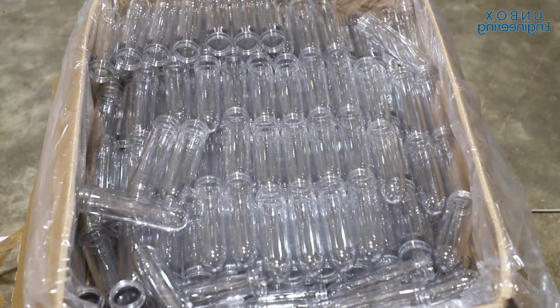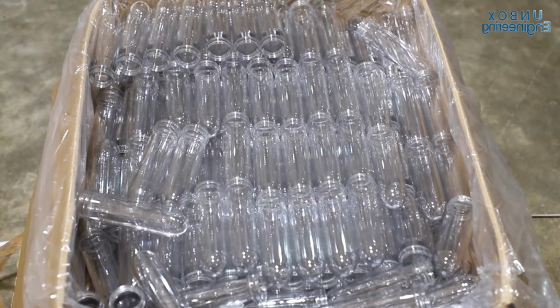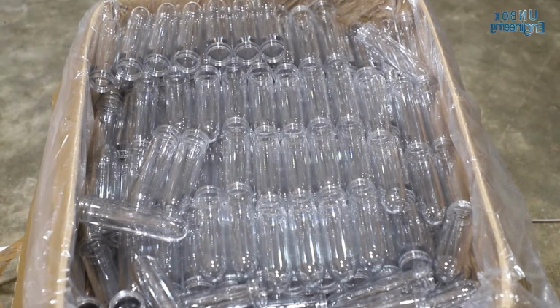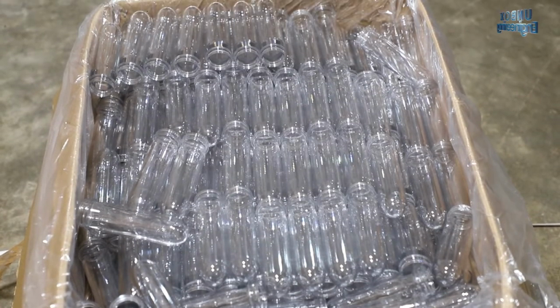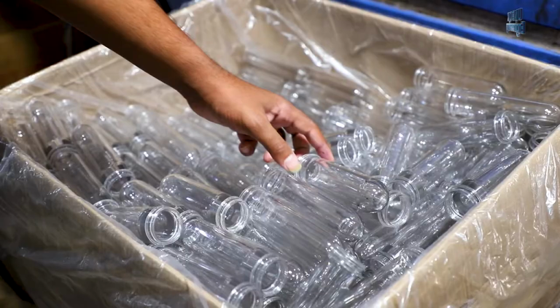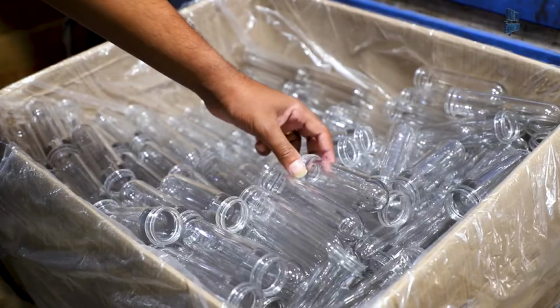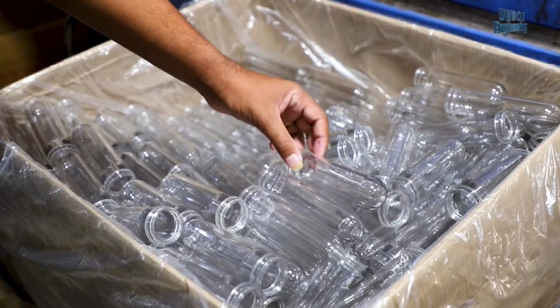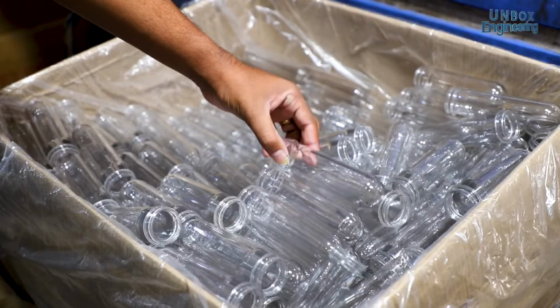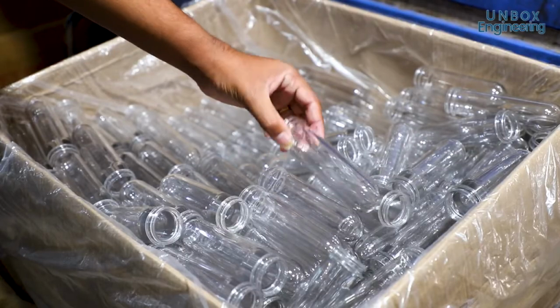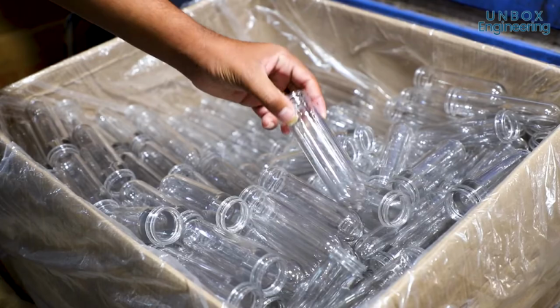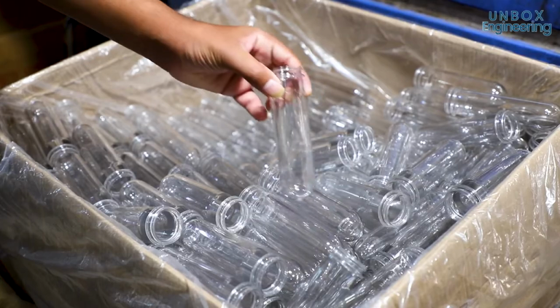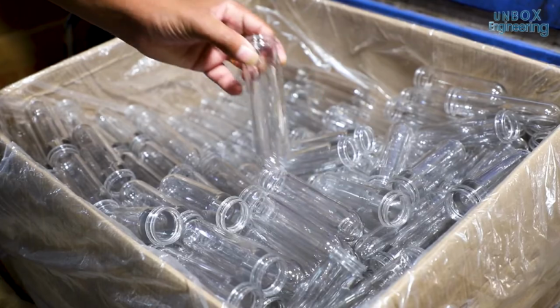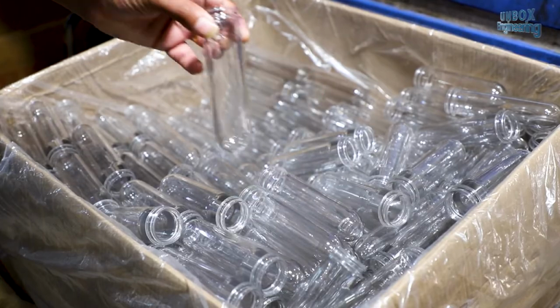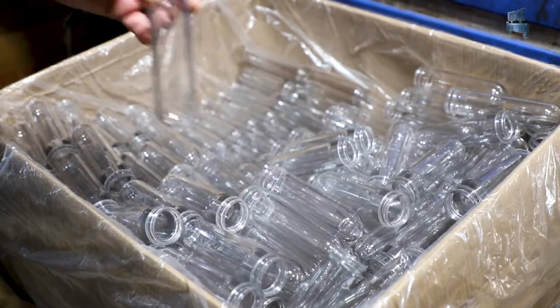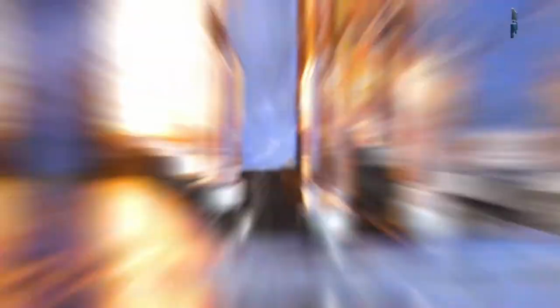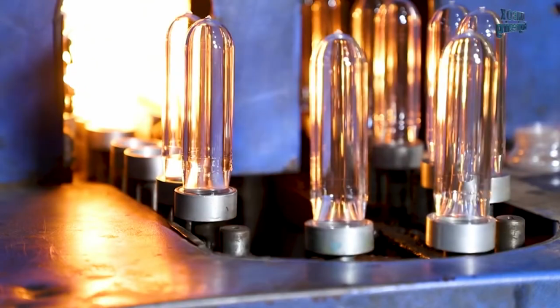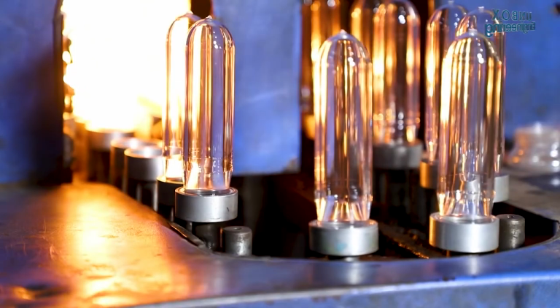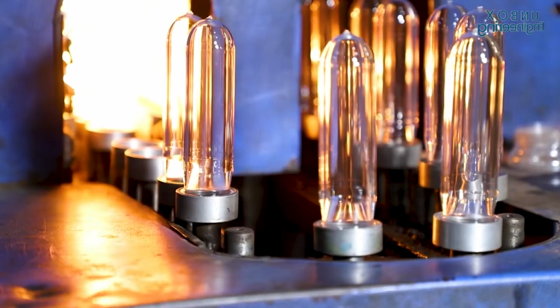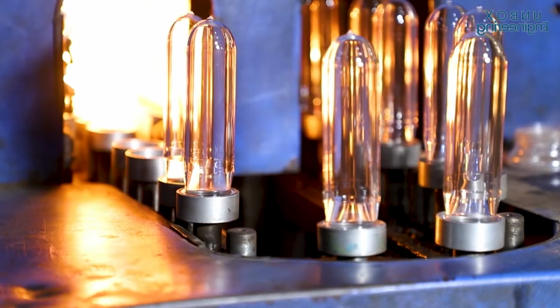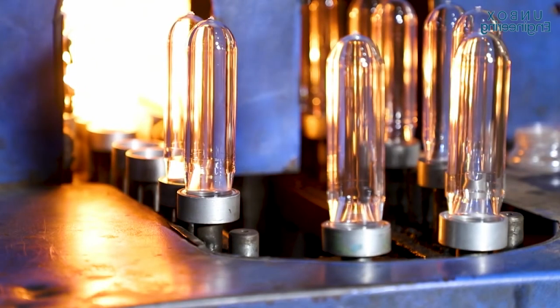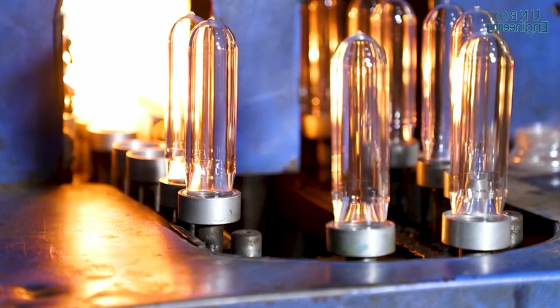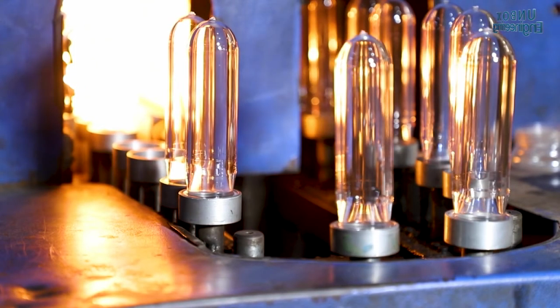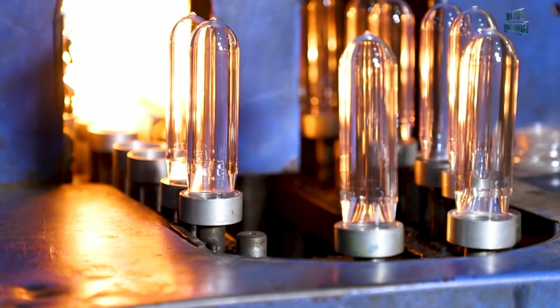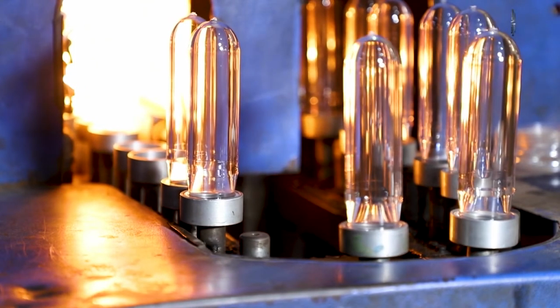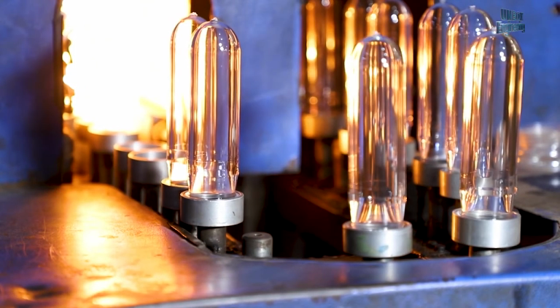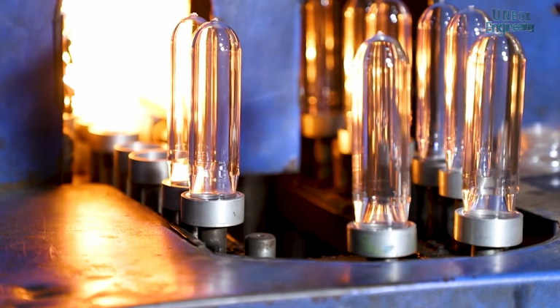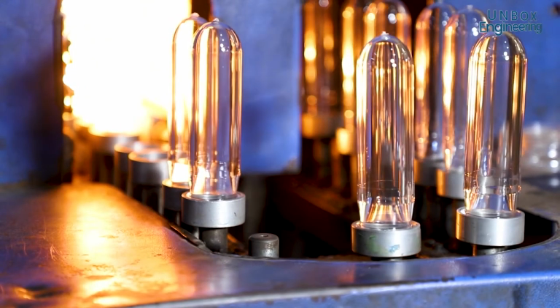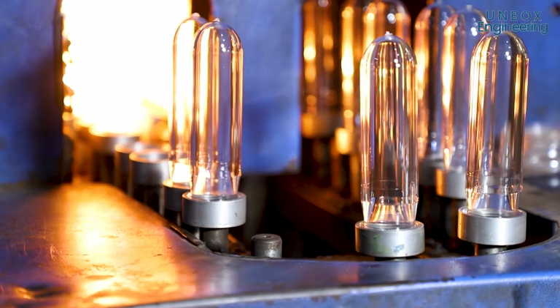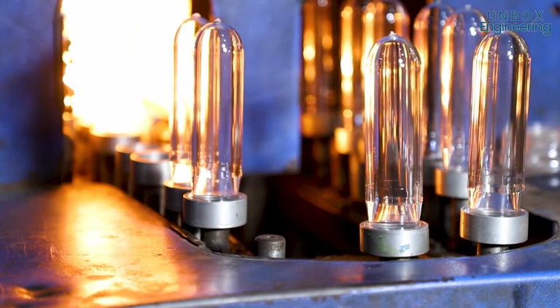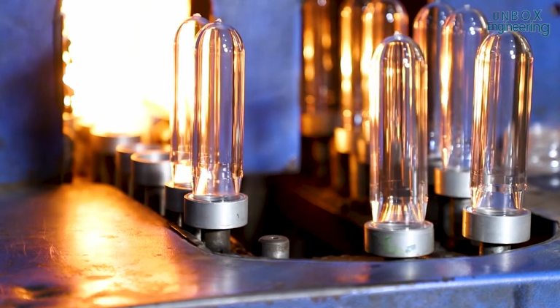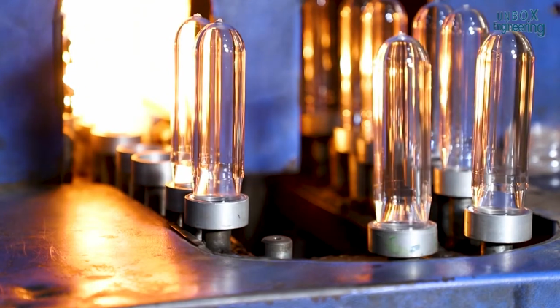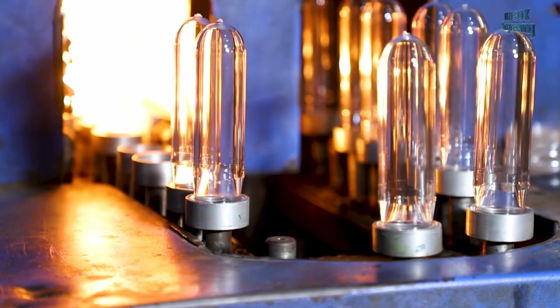First the preform is passed through a heater which heats it to a fixed temperature, which is important for the next process.